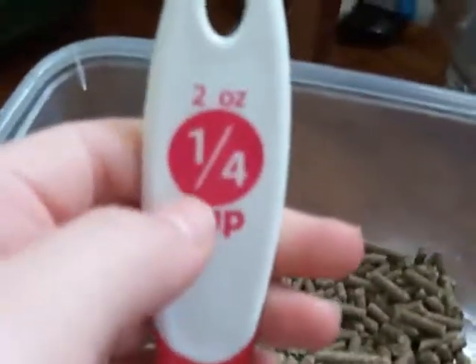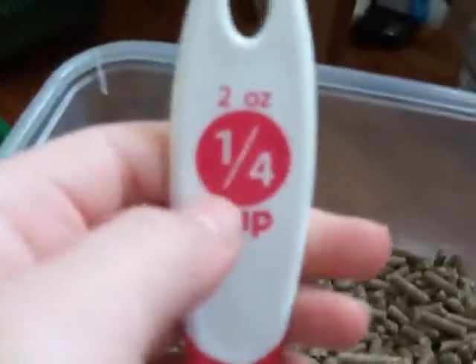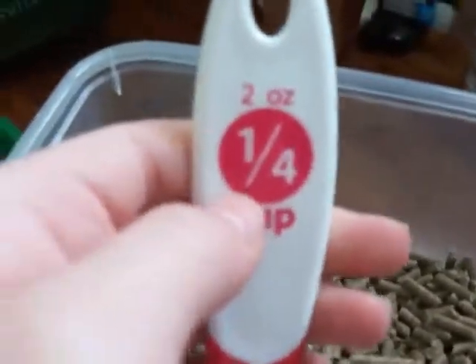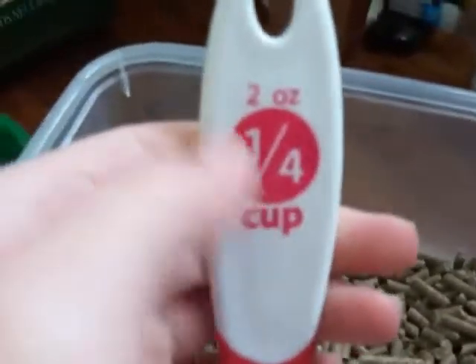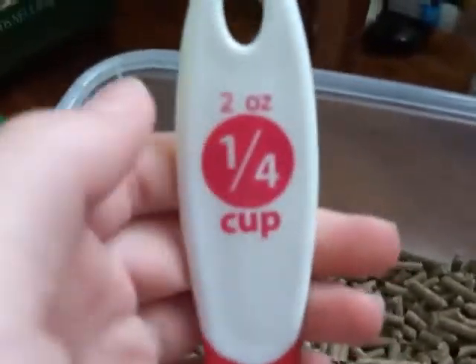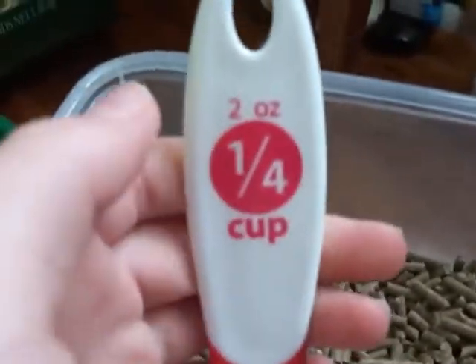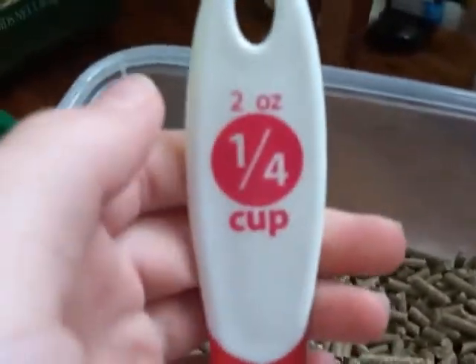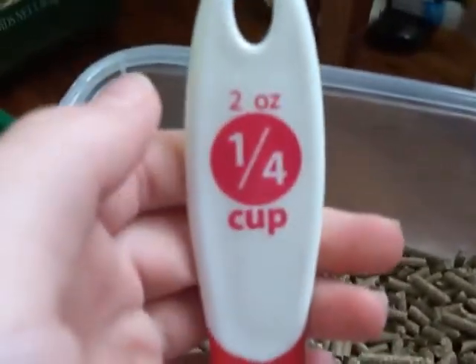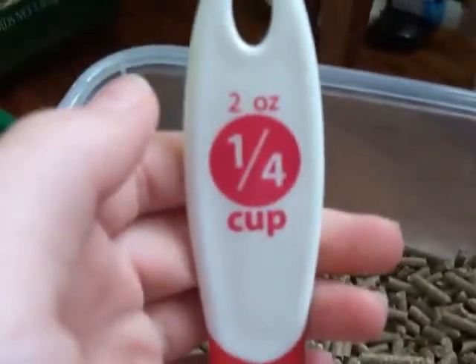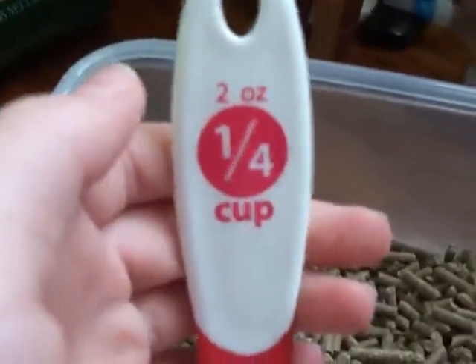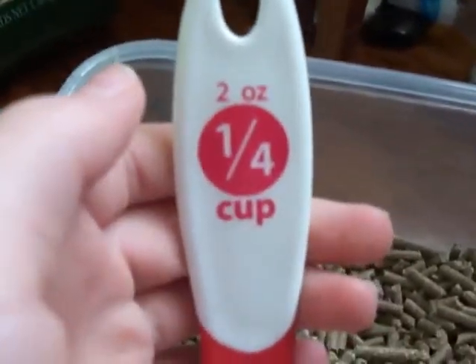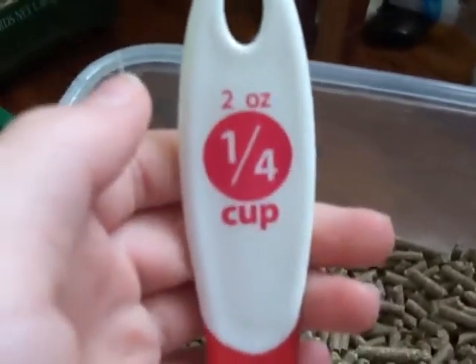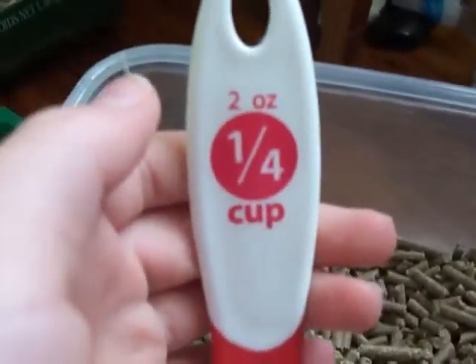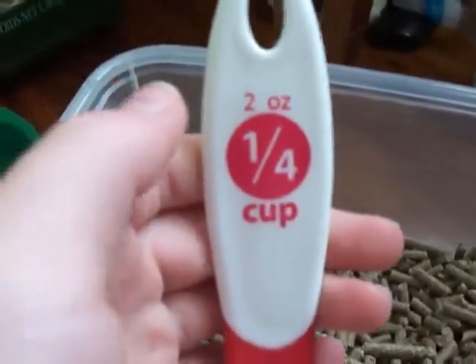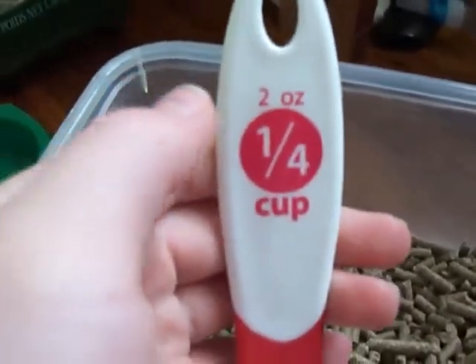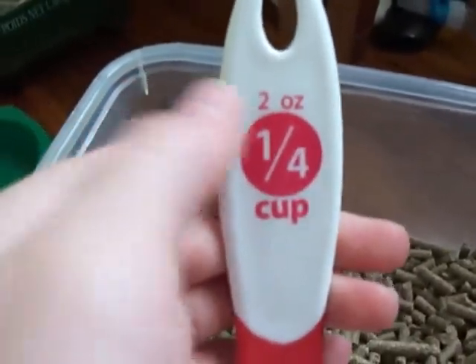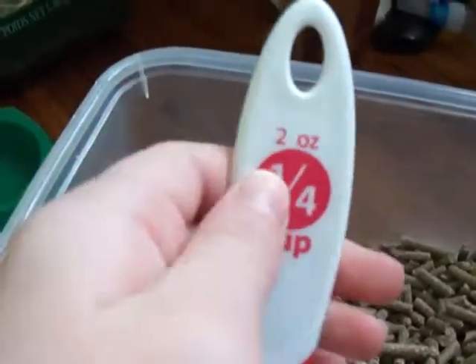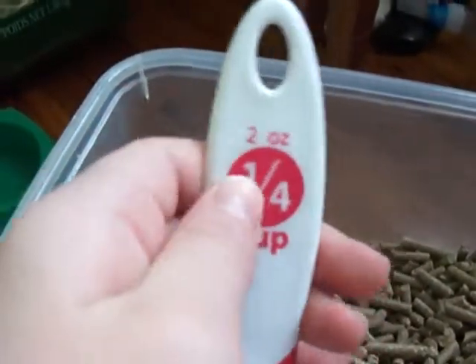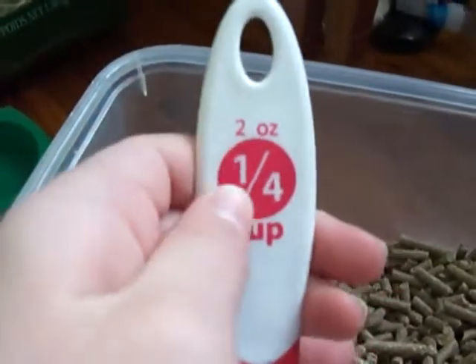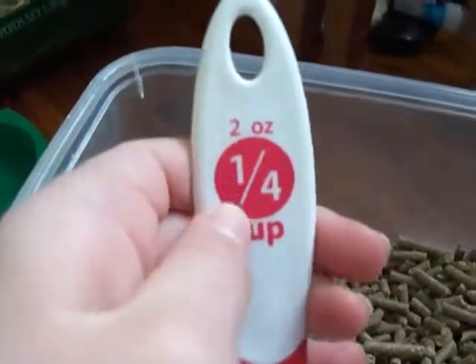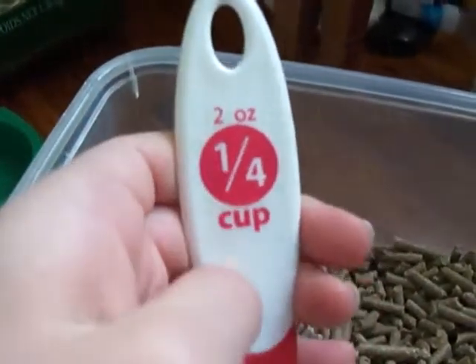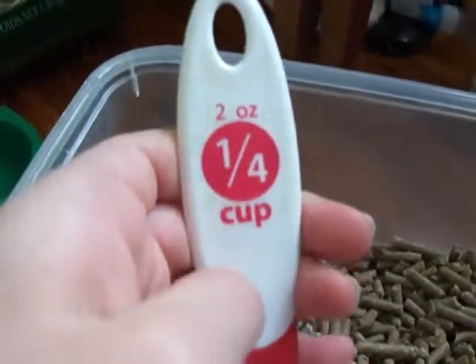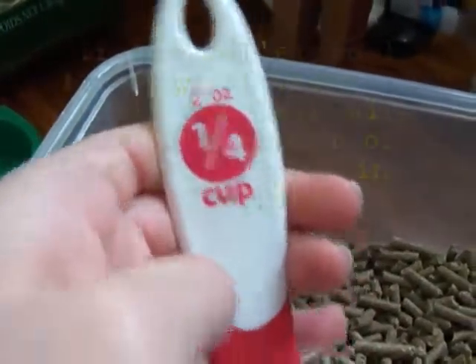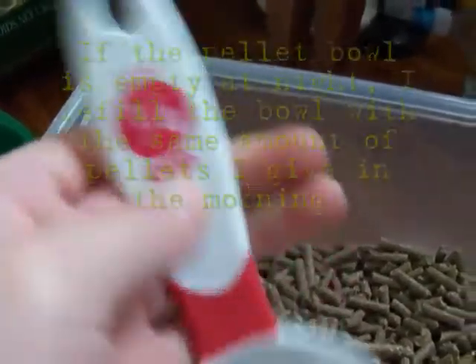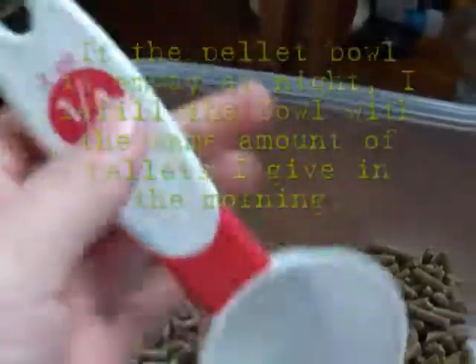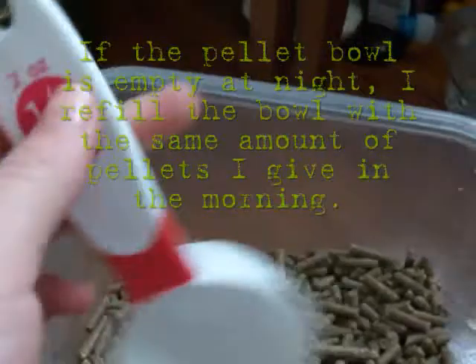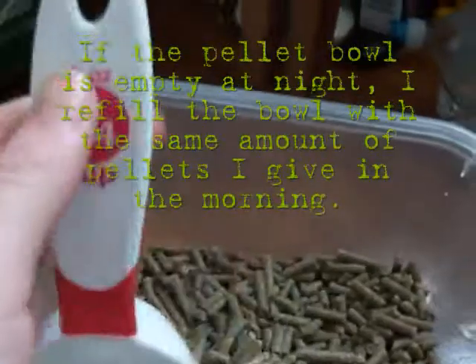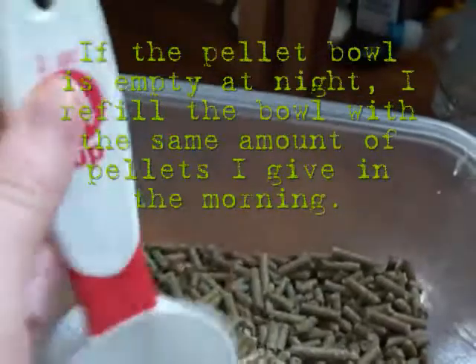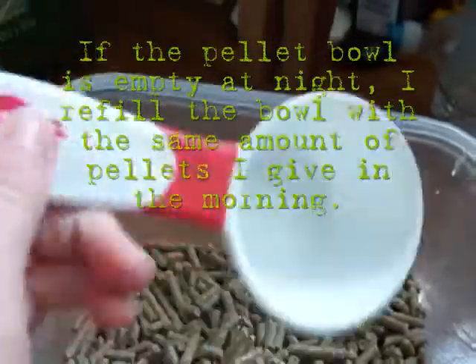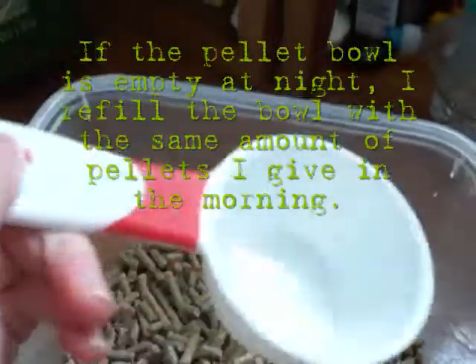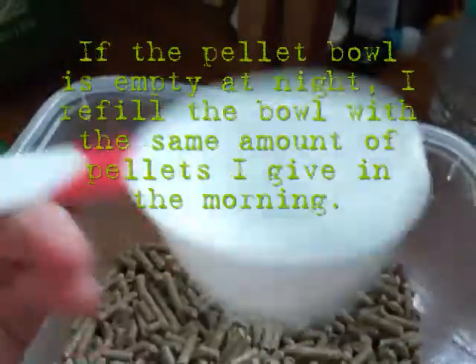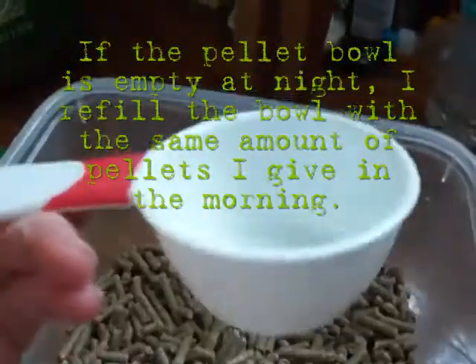I feed my guinea pig two ounces, which is equivalent to one-fourth of a cup, every morning.